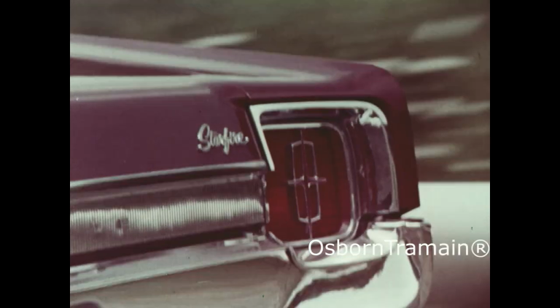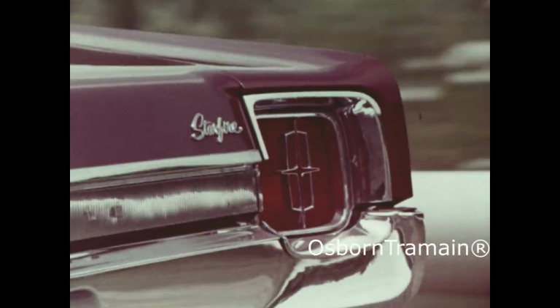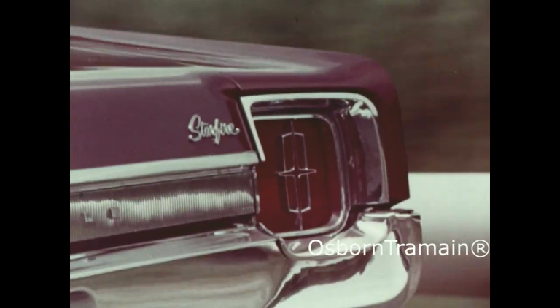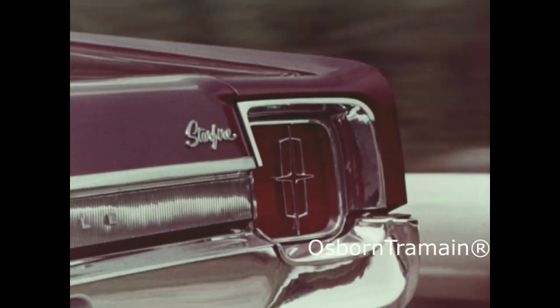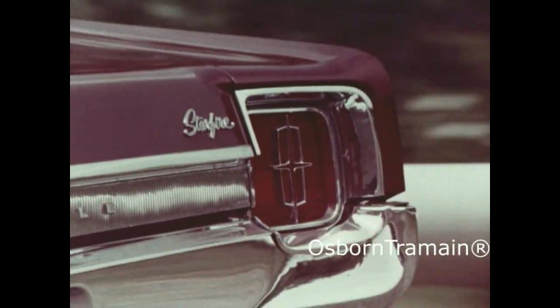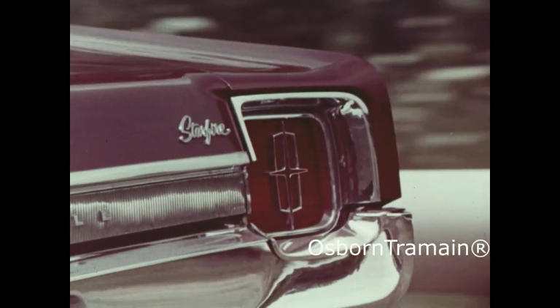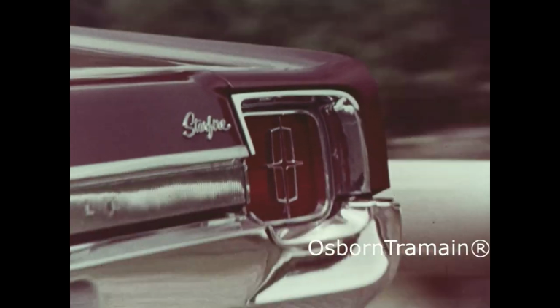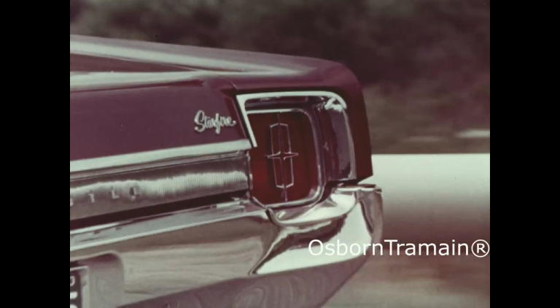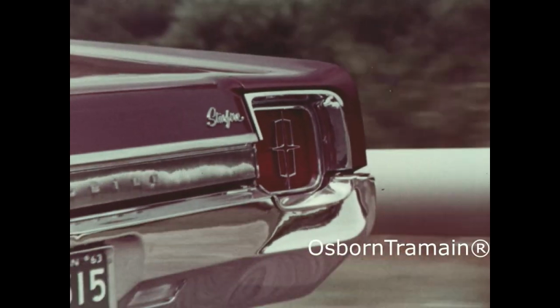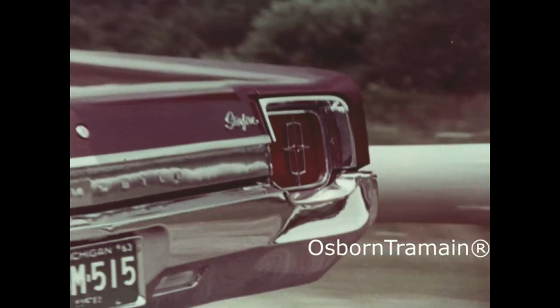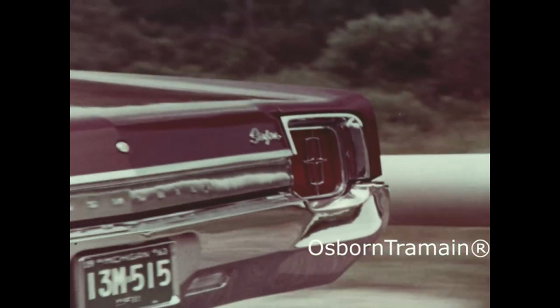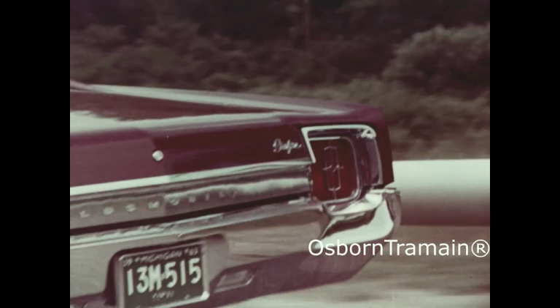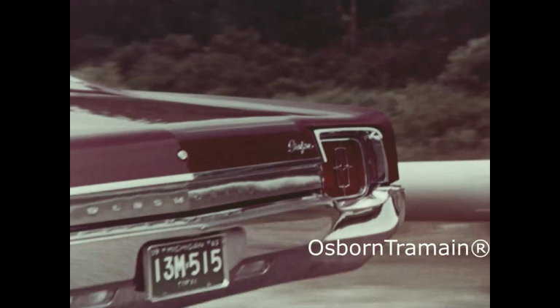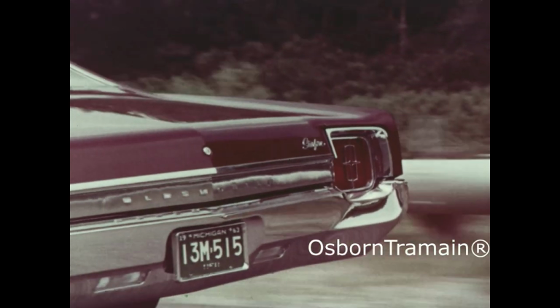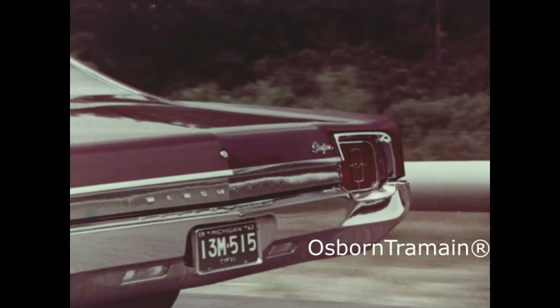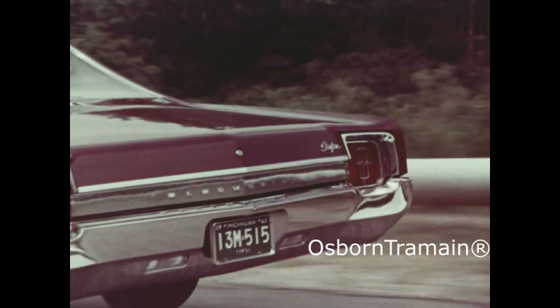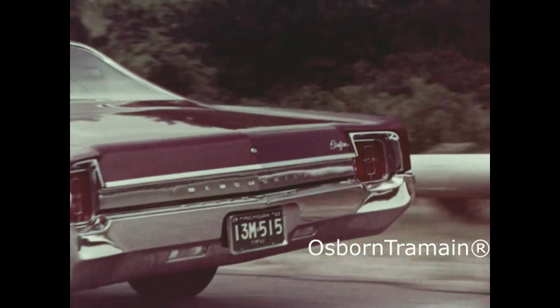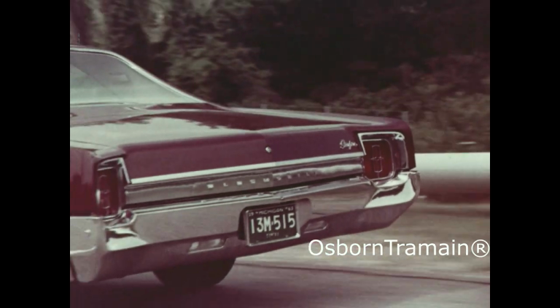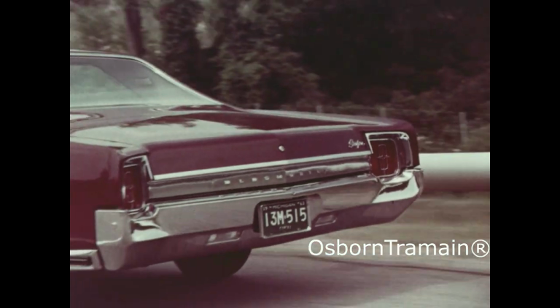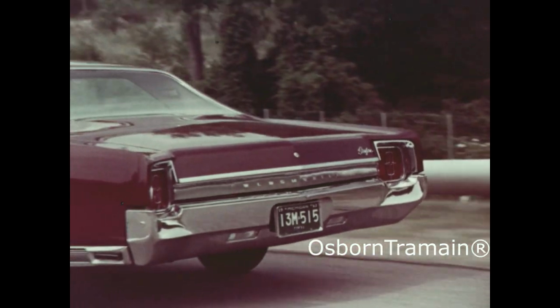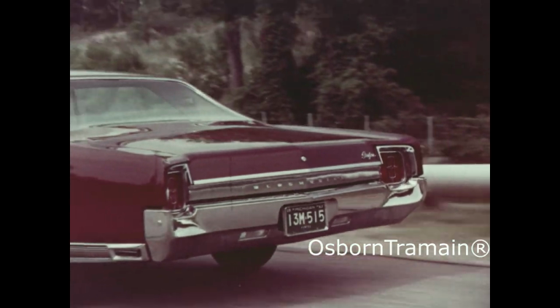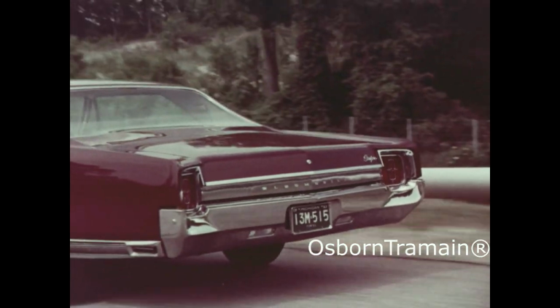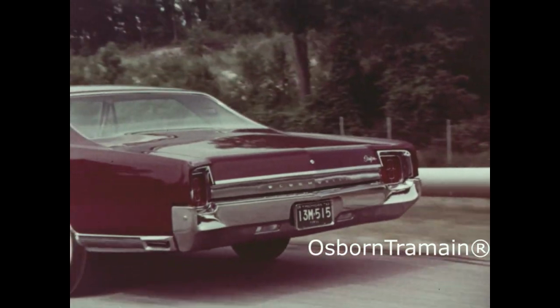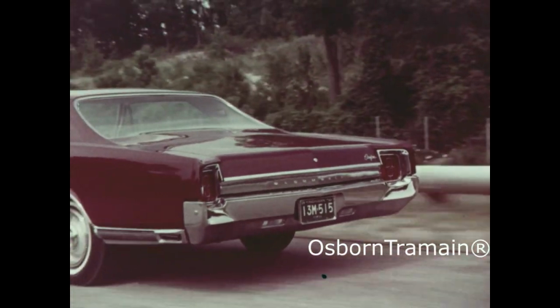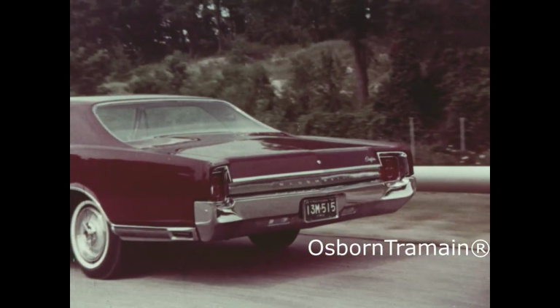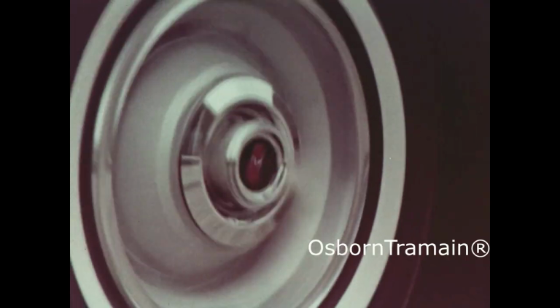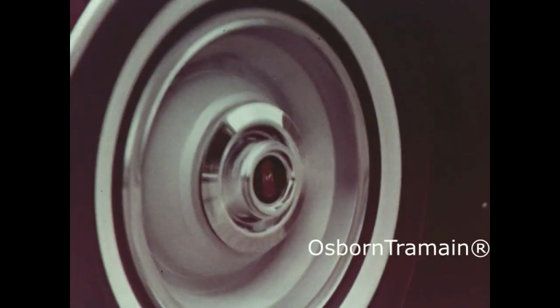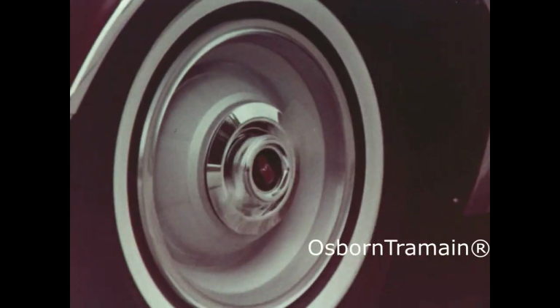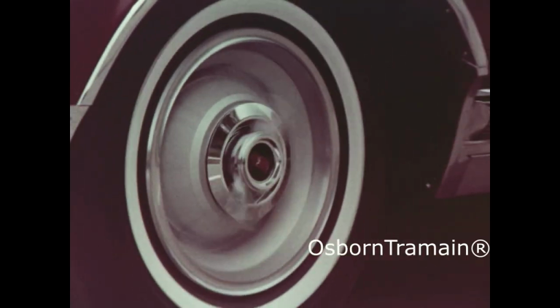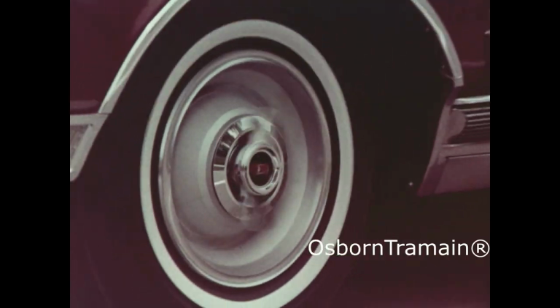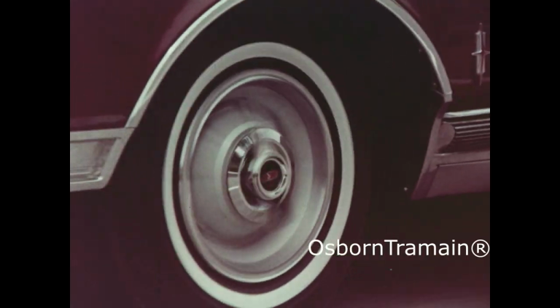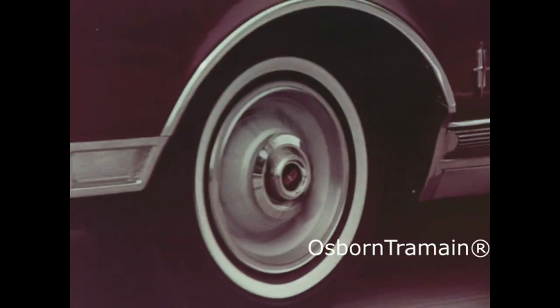Starfire — luxury sports car in Oldsmobile's rocket action program for '65.